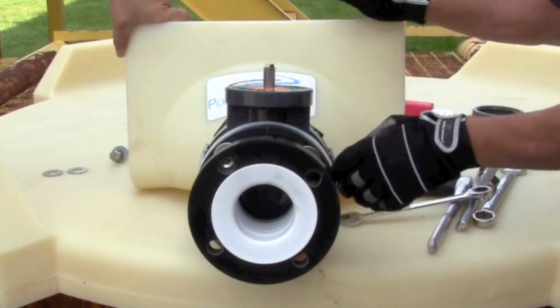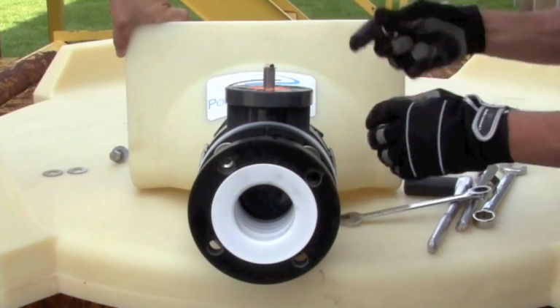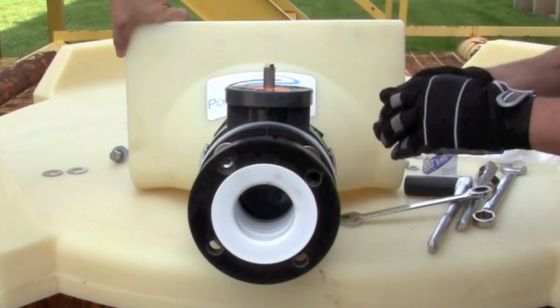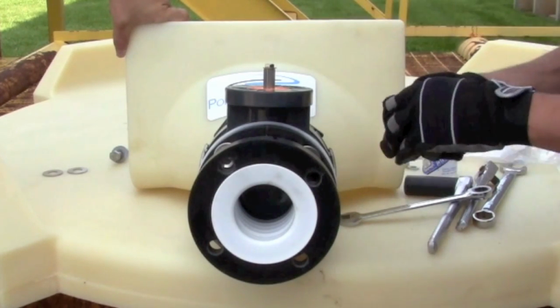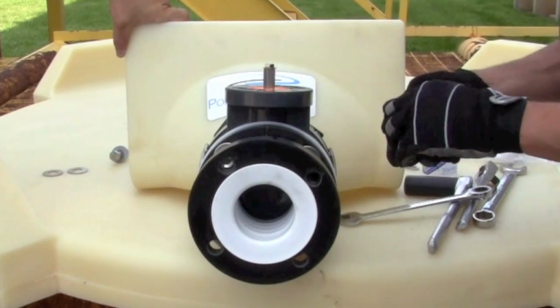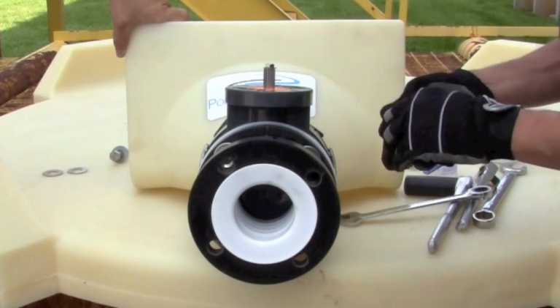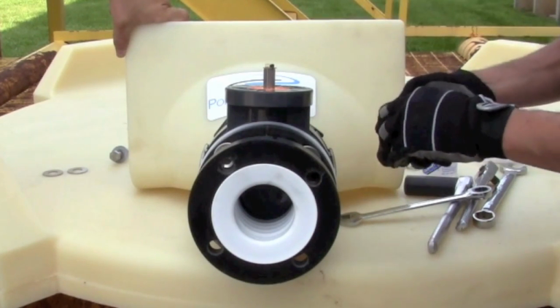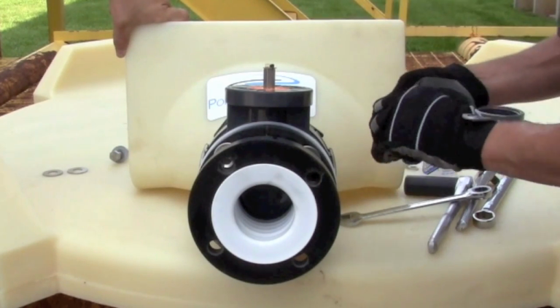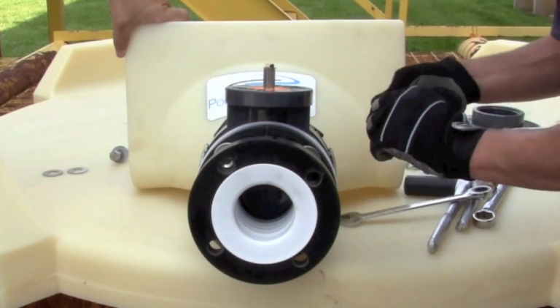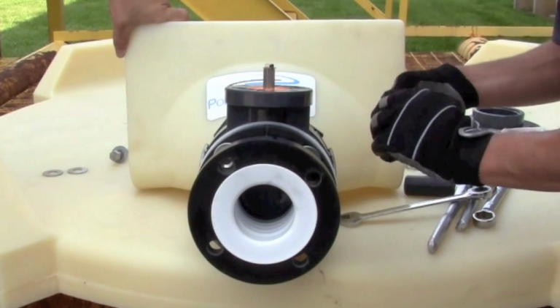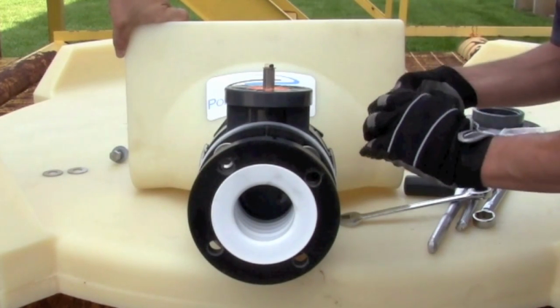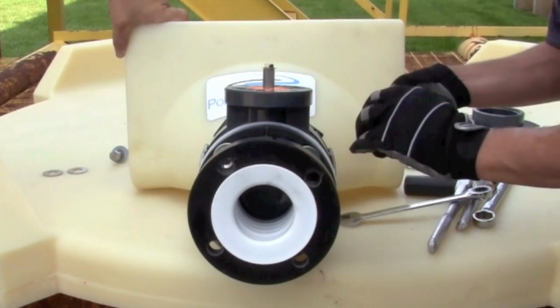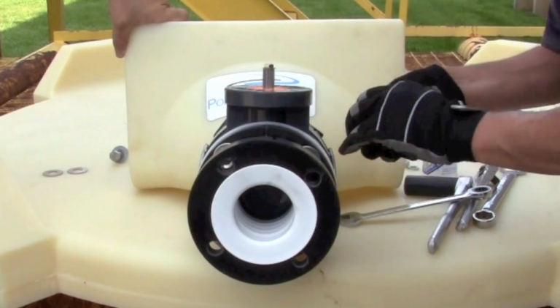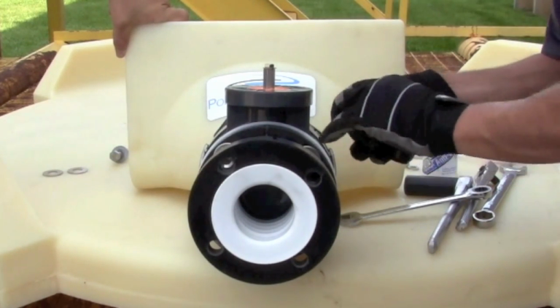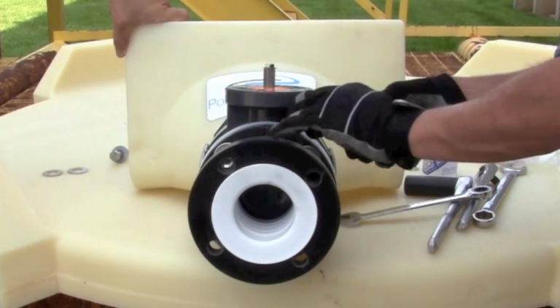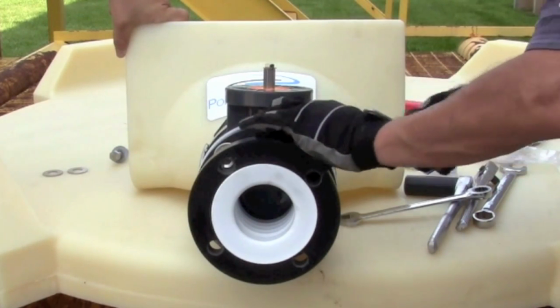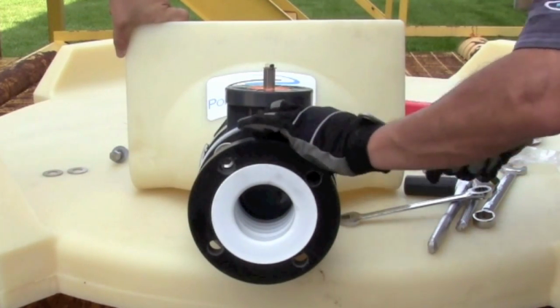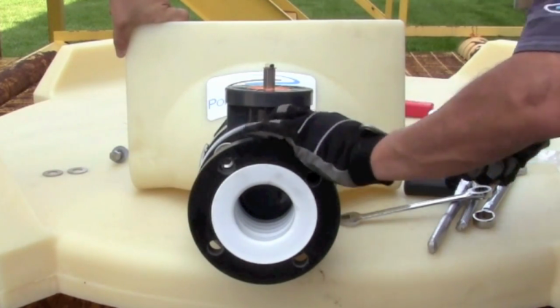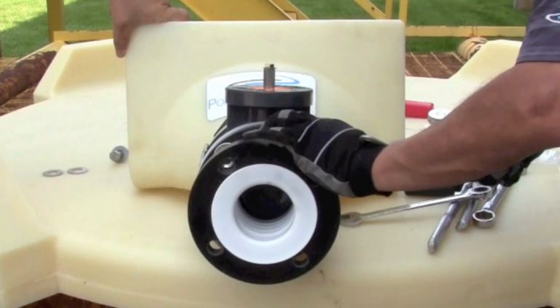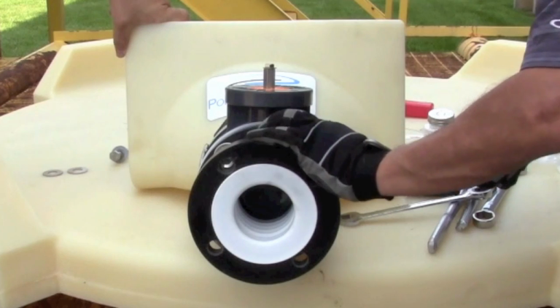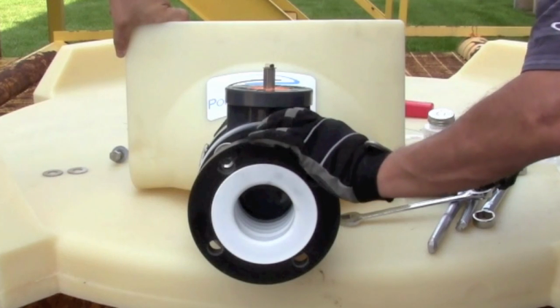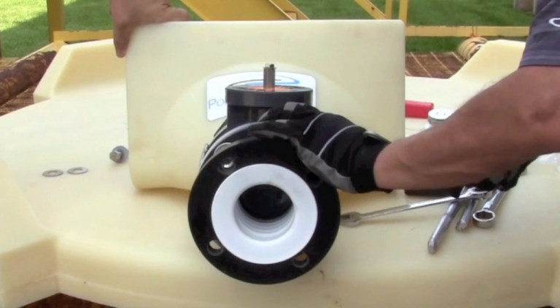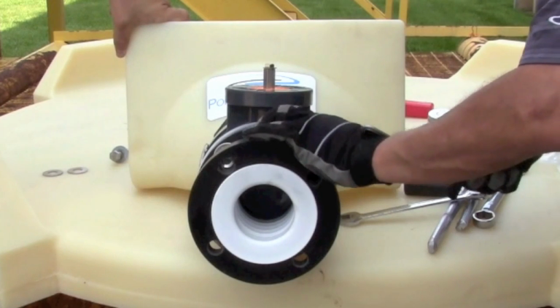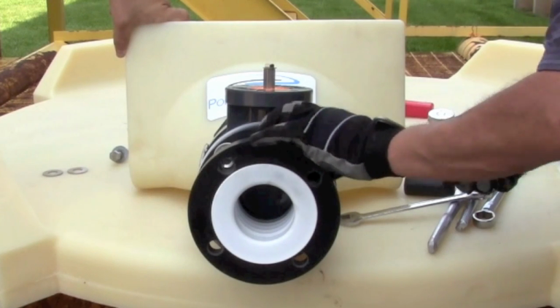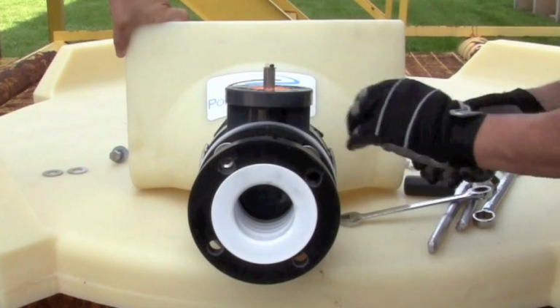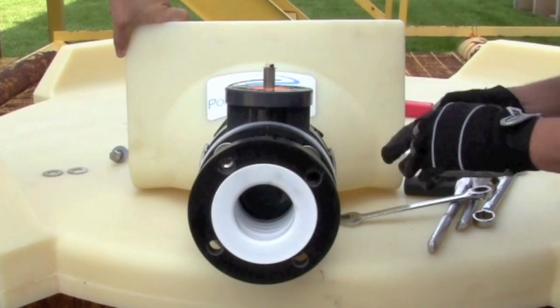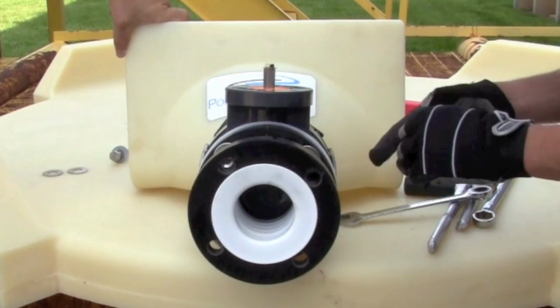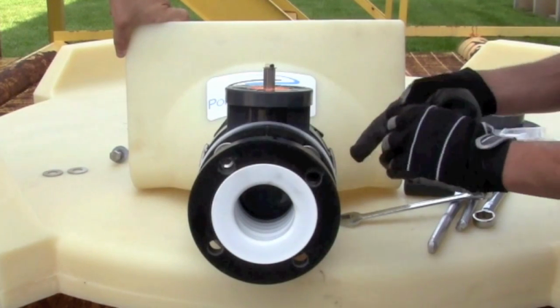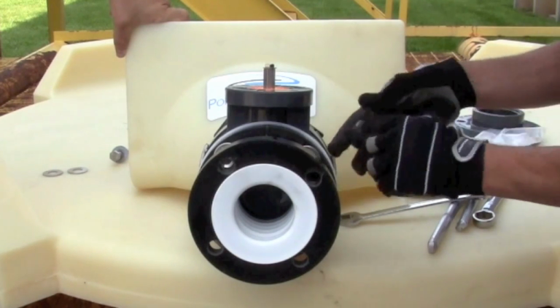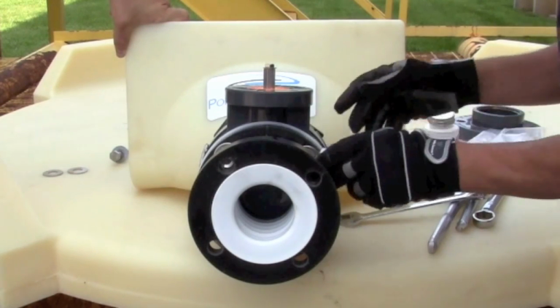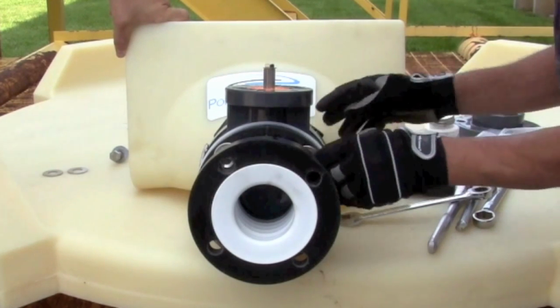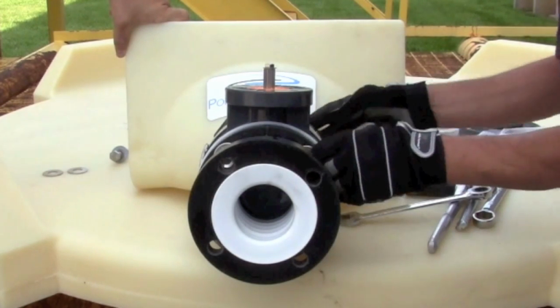Adding the last of our hardware: our flat washer, lock washer, and nut.